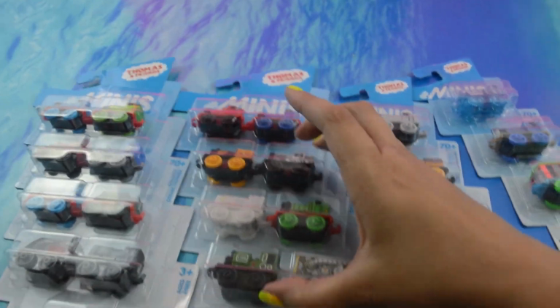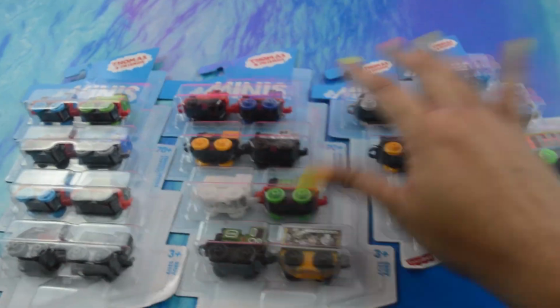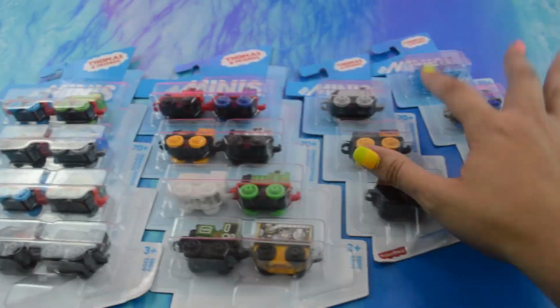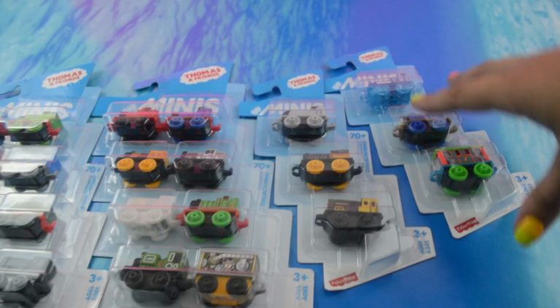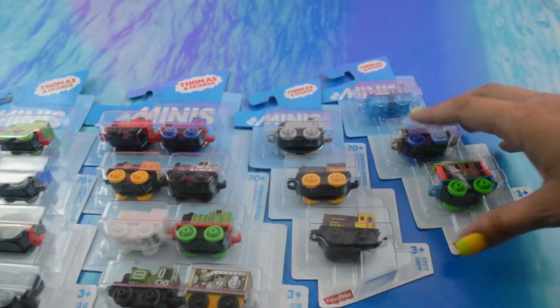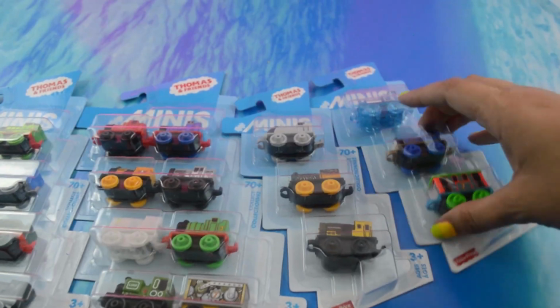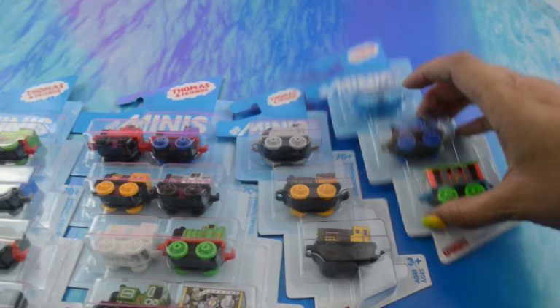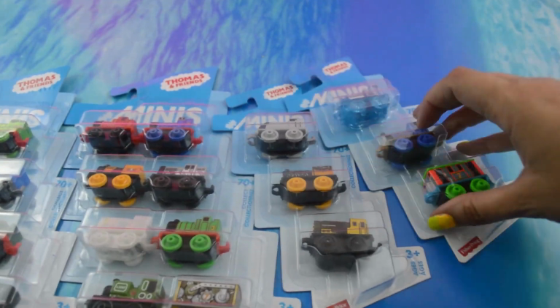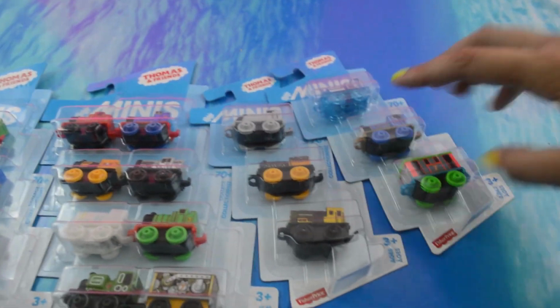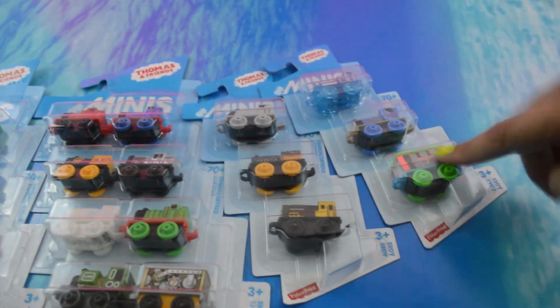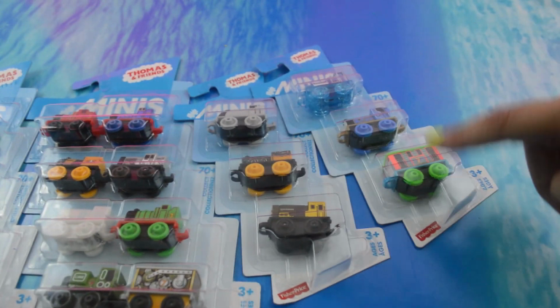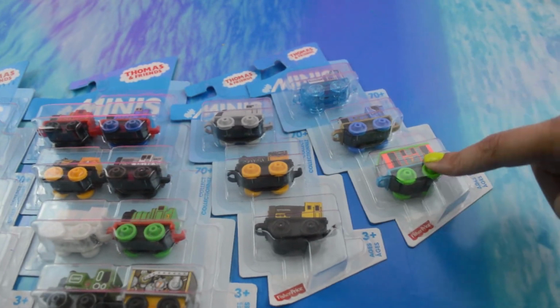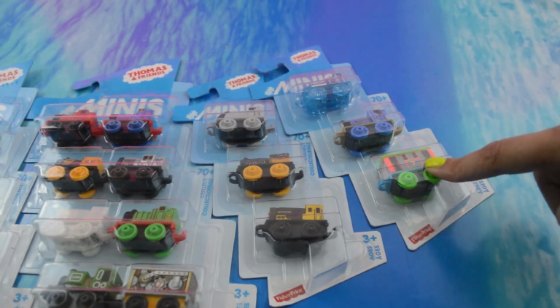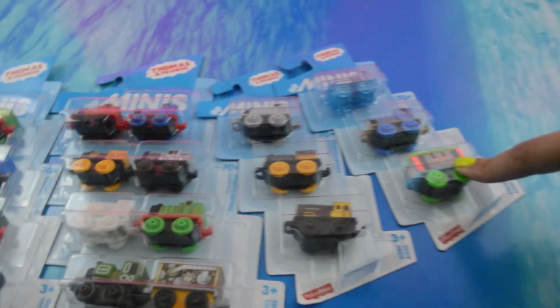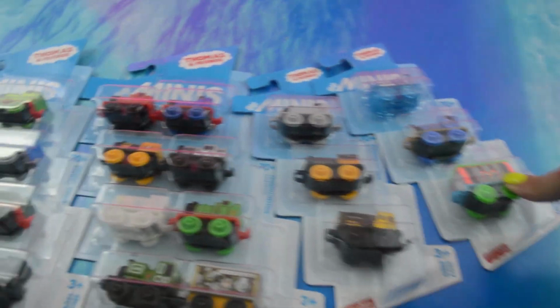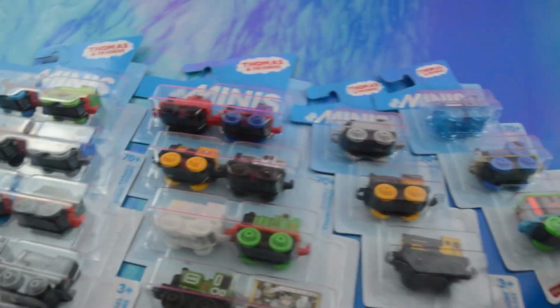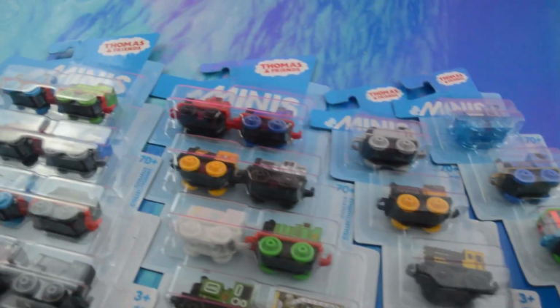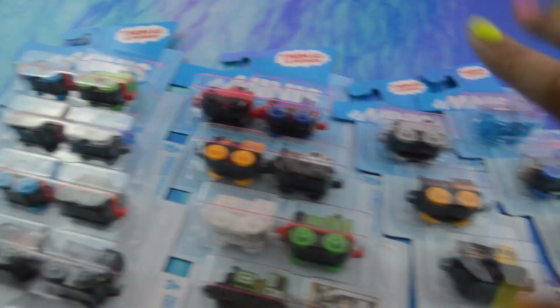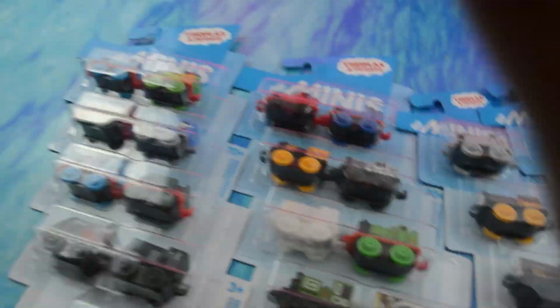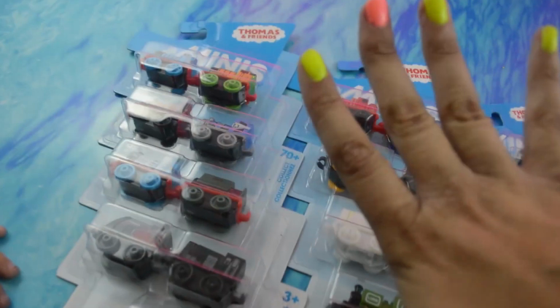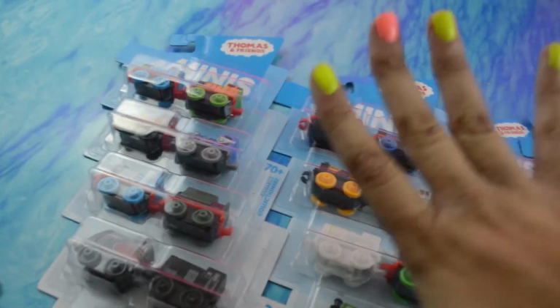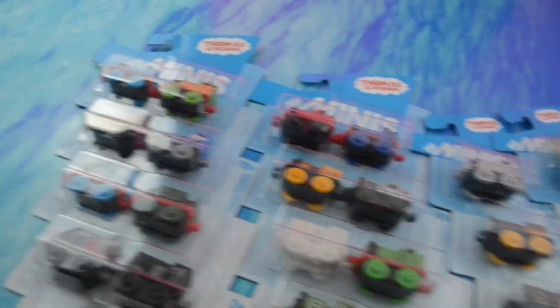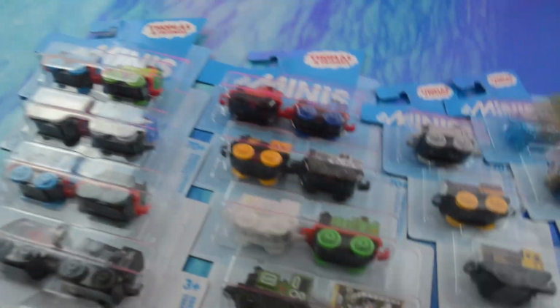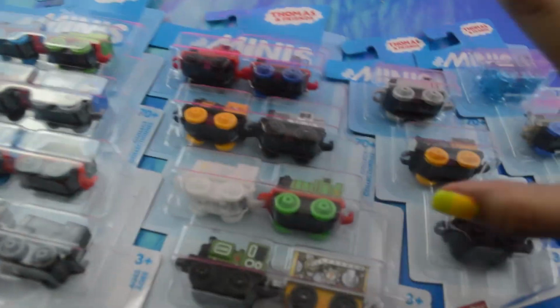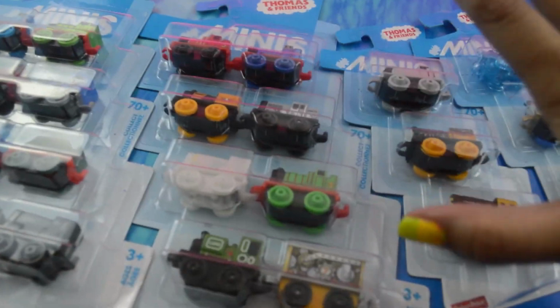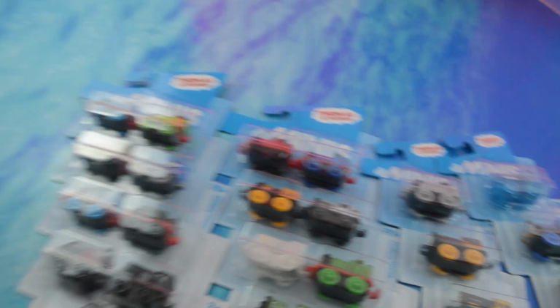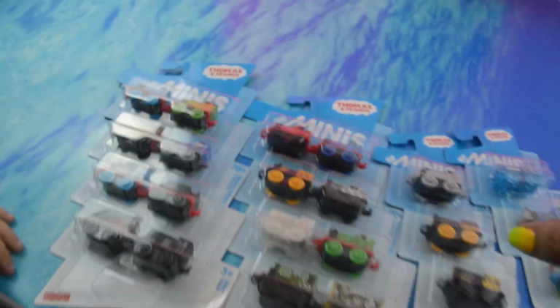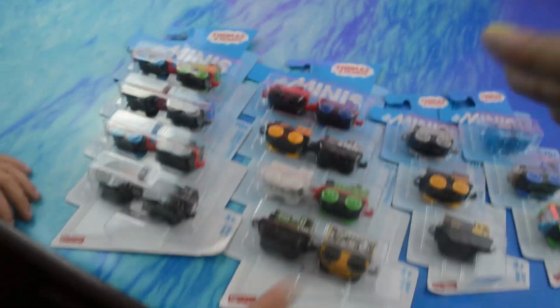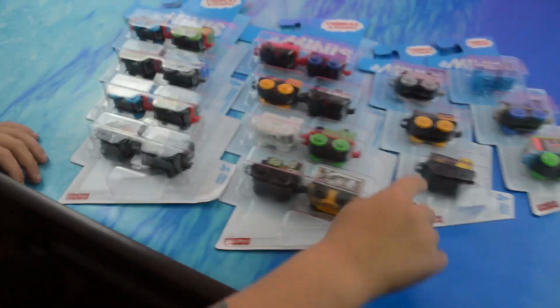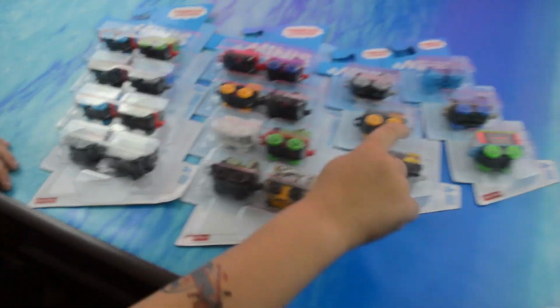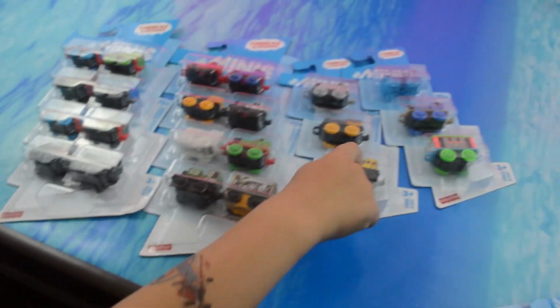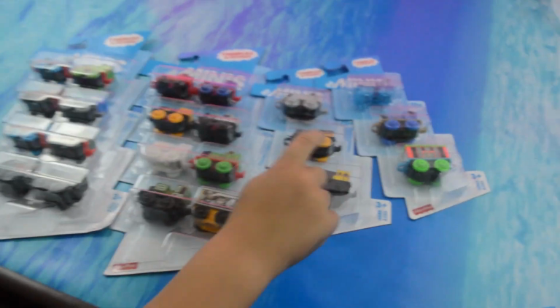We also see some doubles that we already got in the blind bags, like that Toby right there. Either way, it's exciting. Let's get opening.